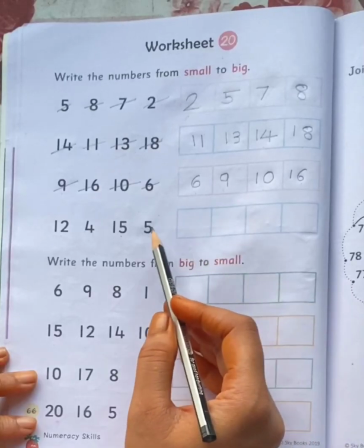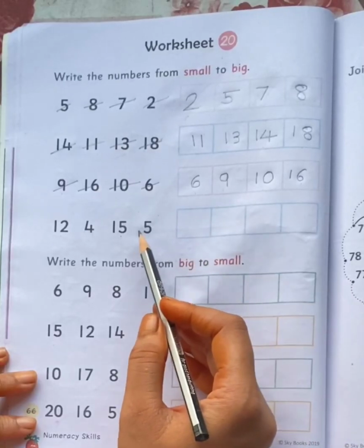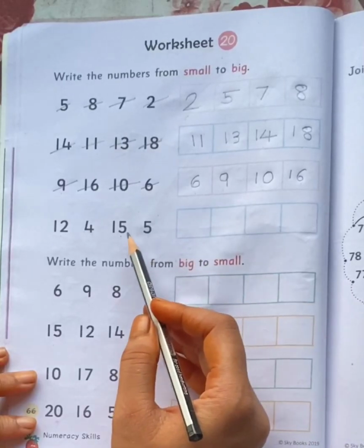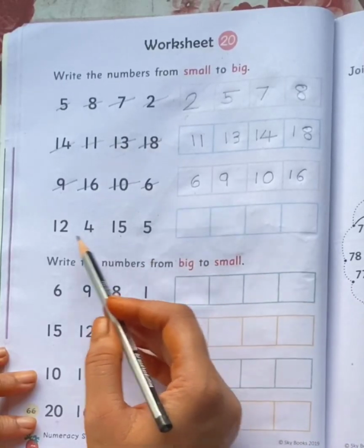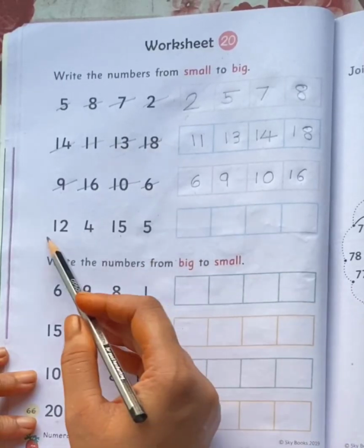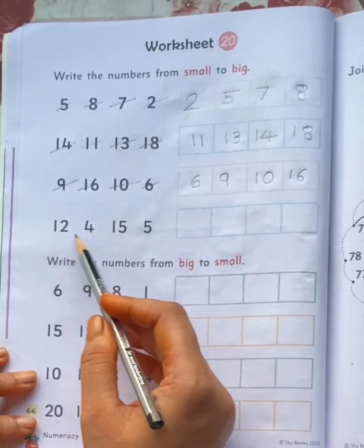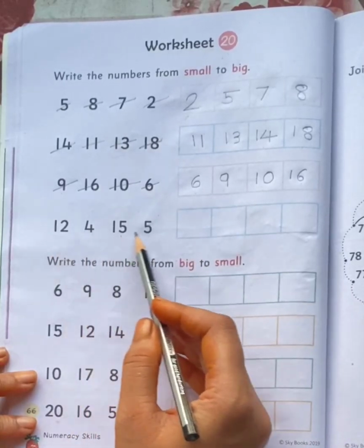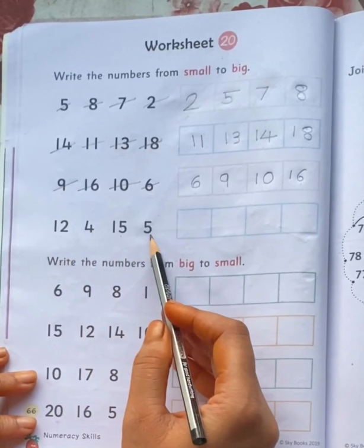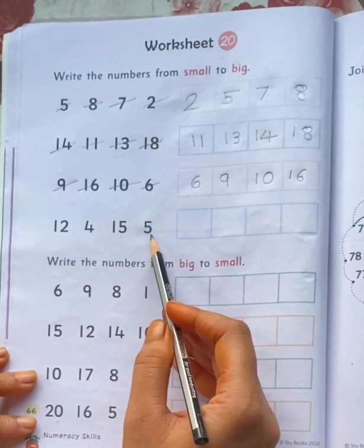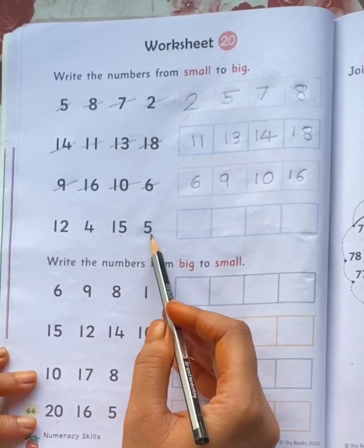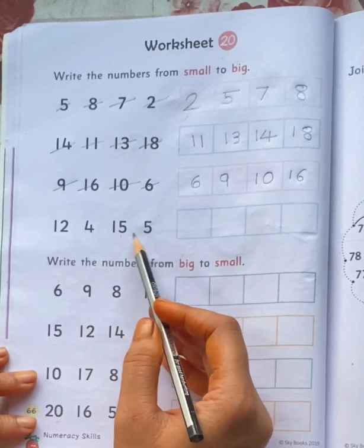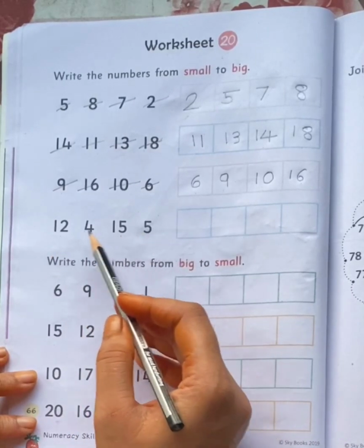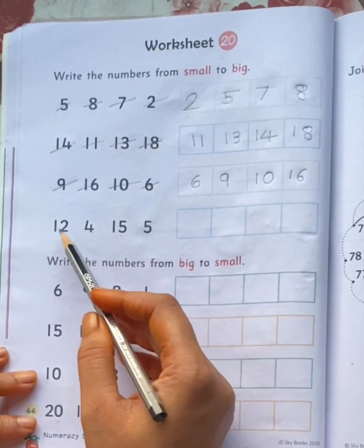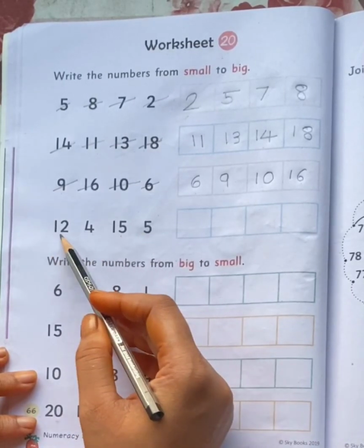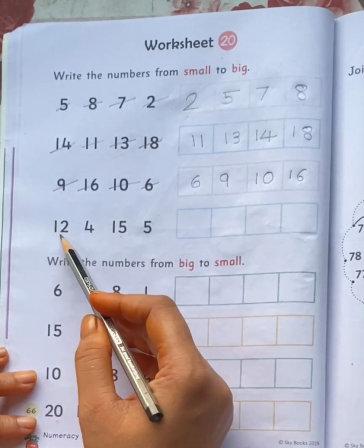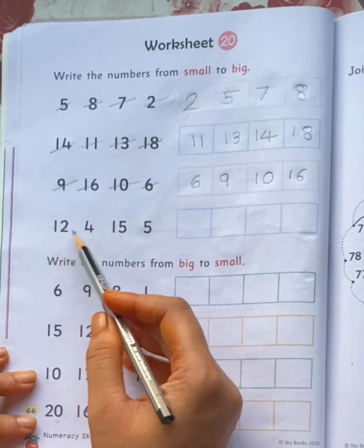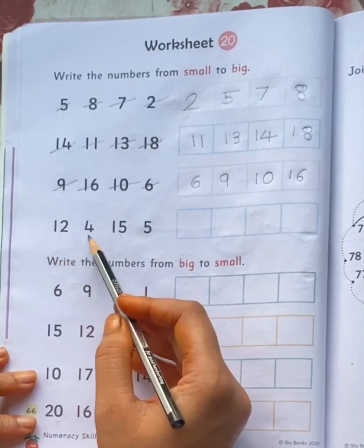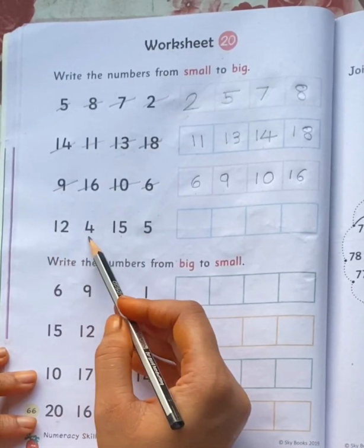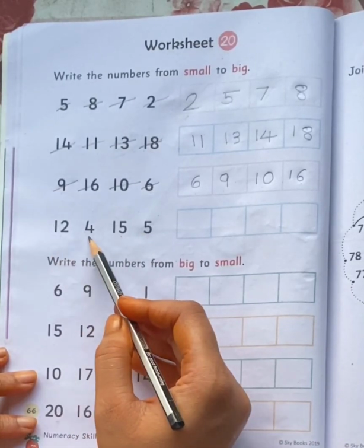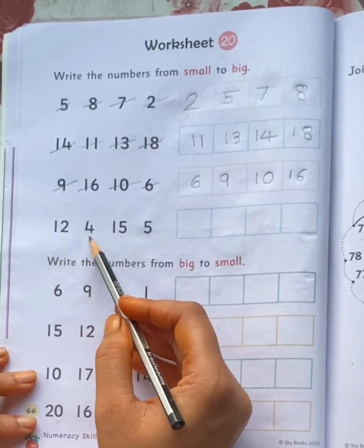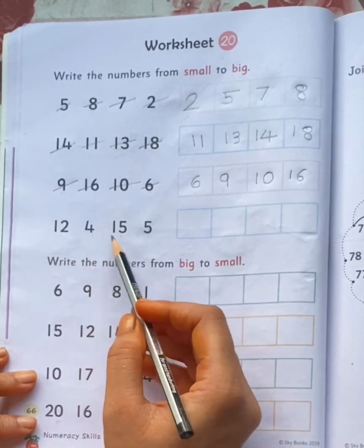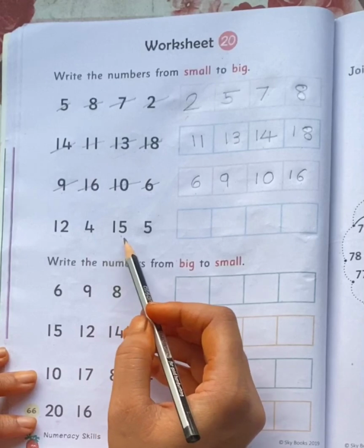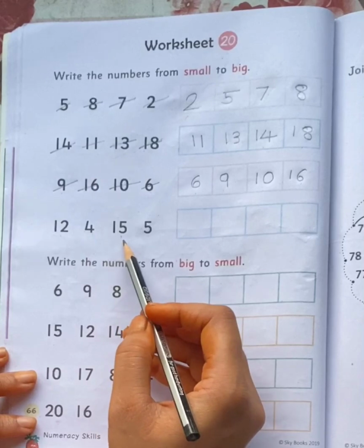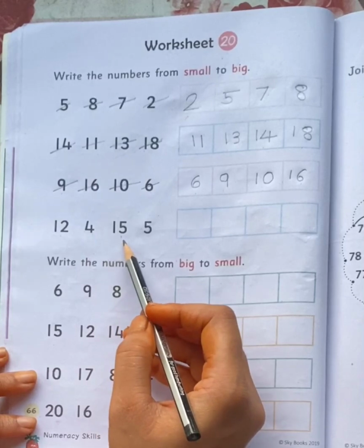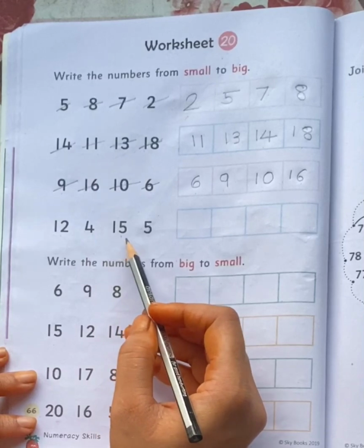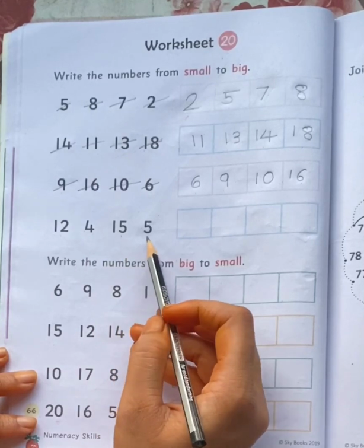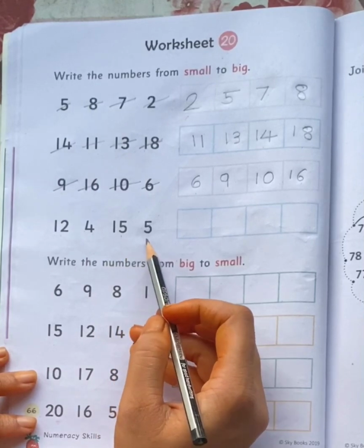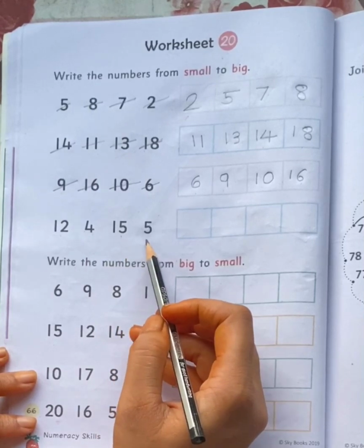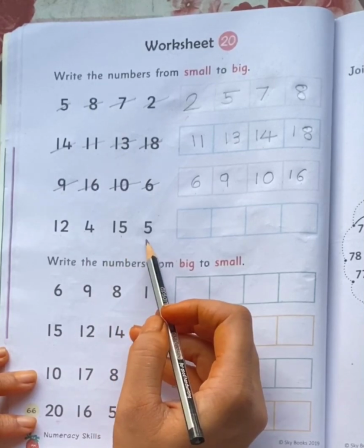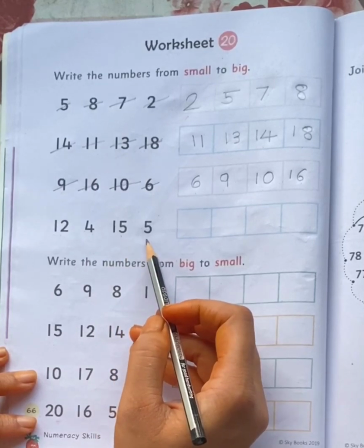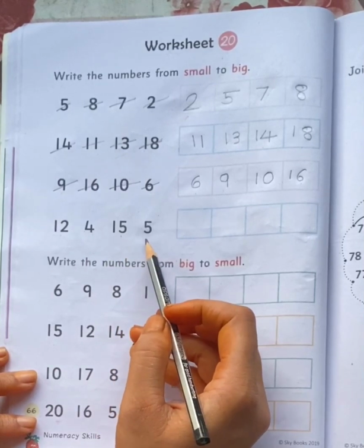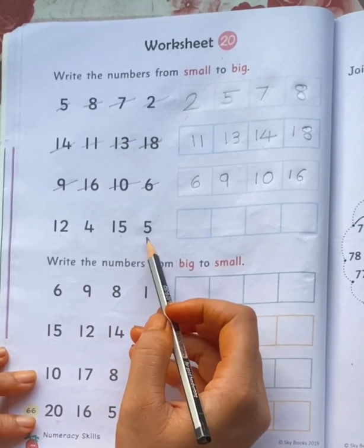Now look at these numbers: 12, 4, 15, 5.